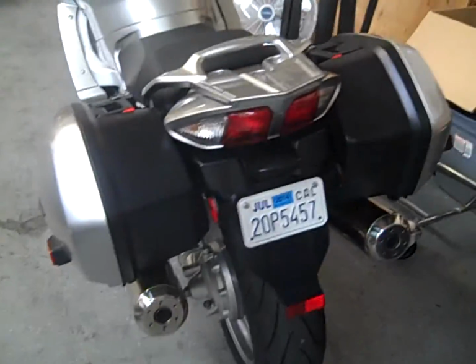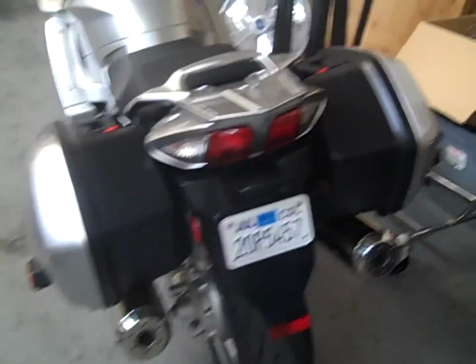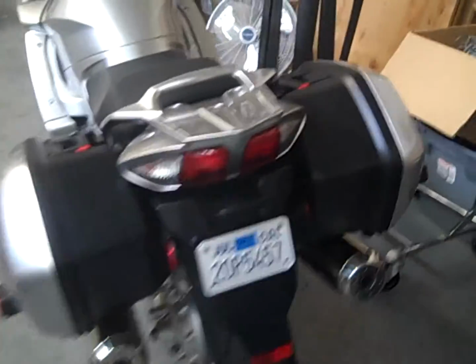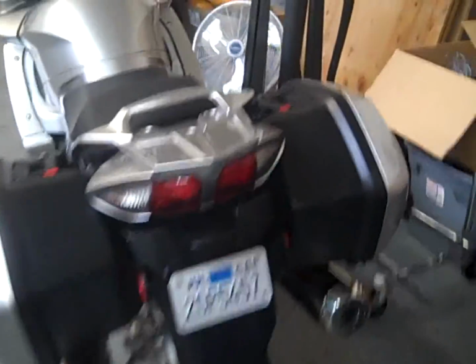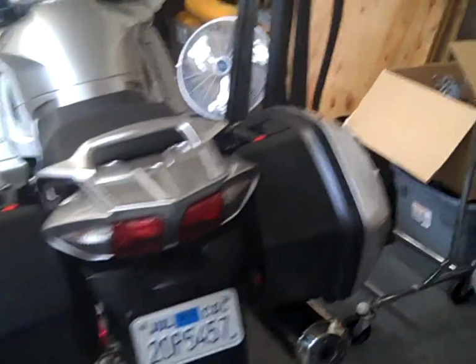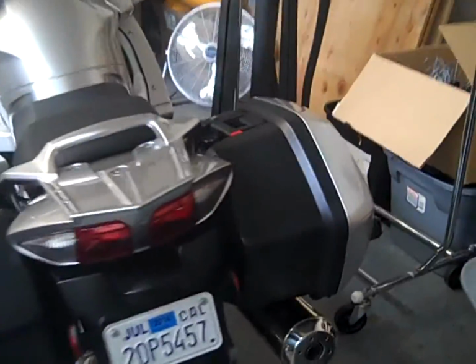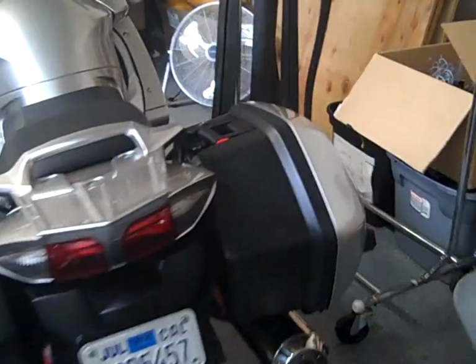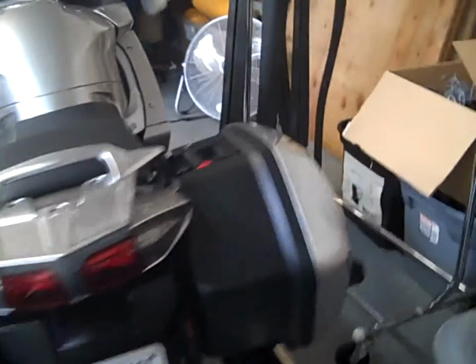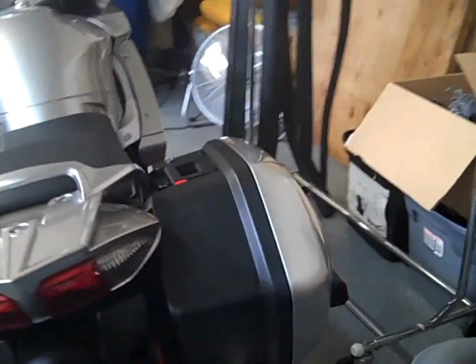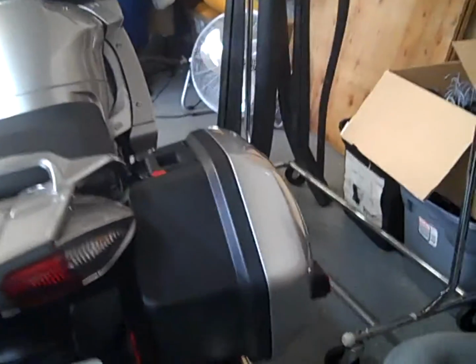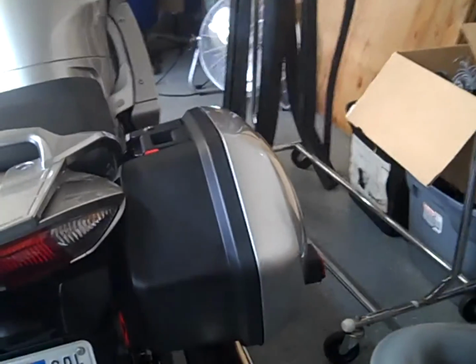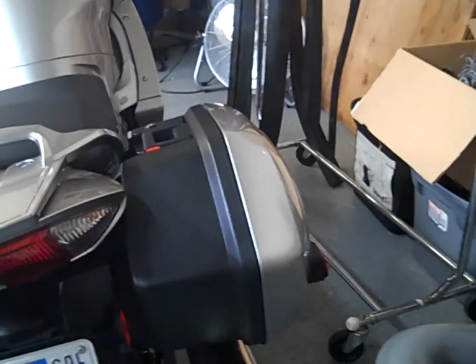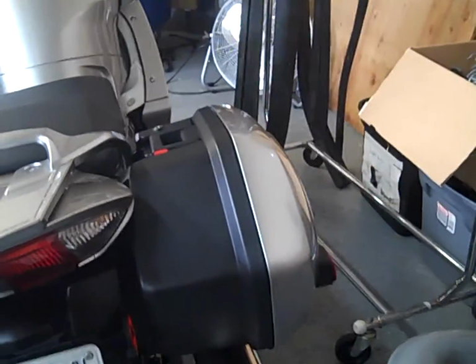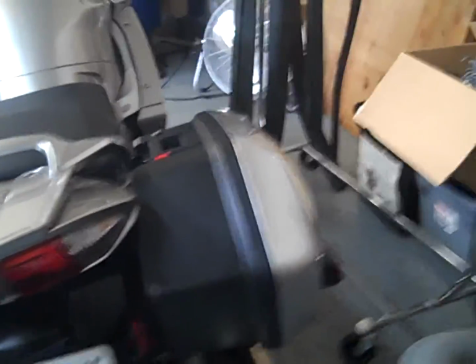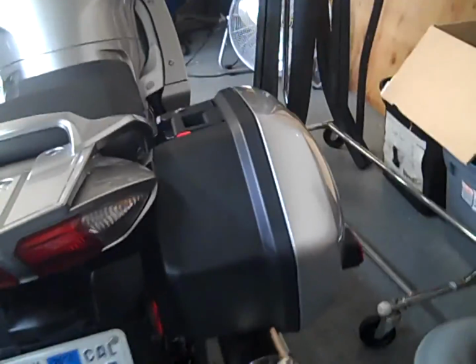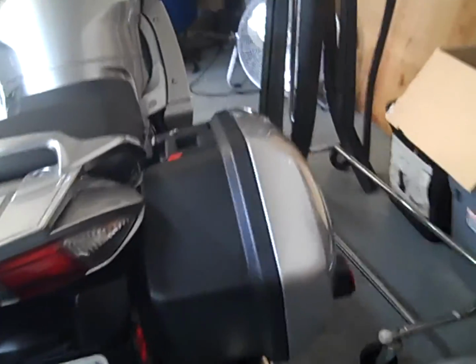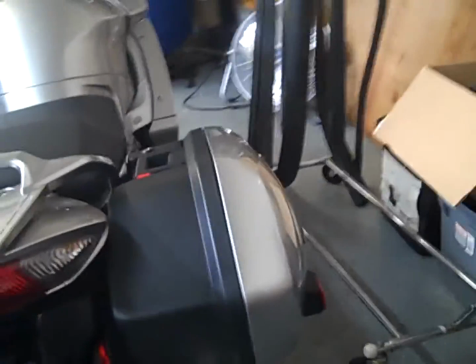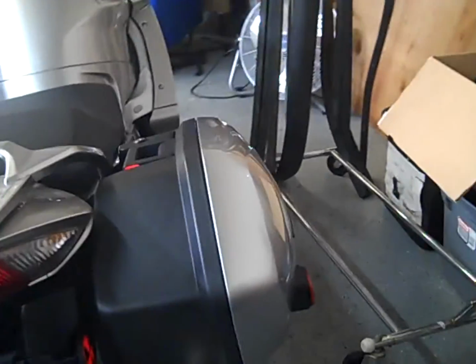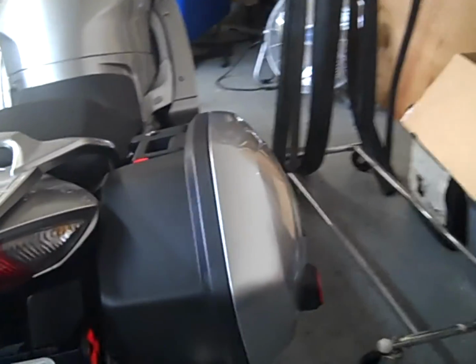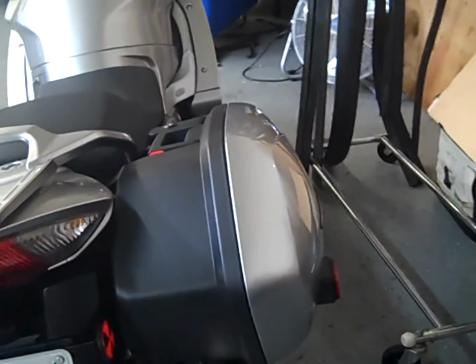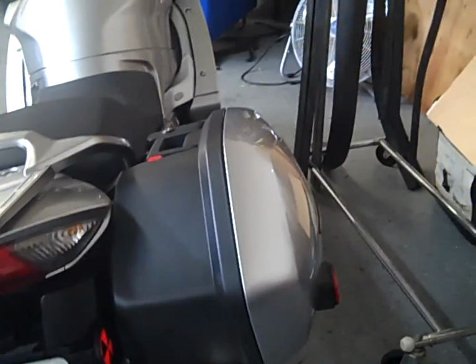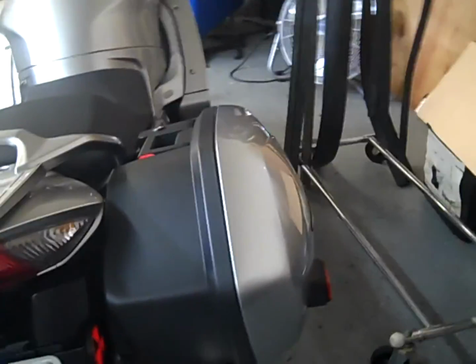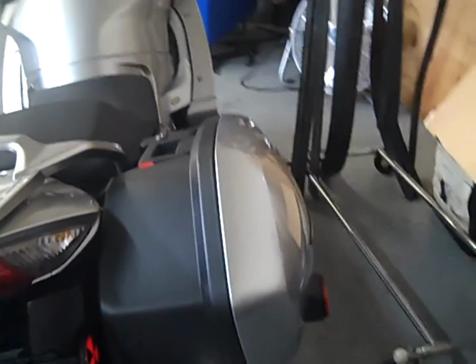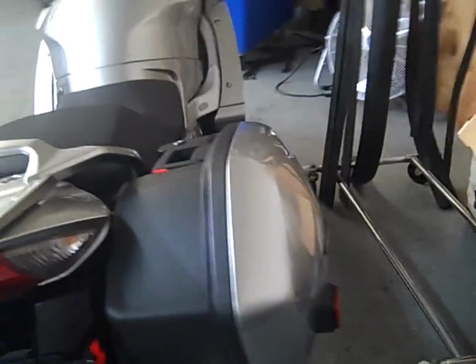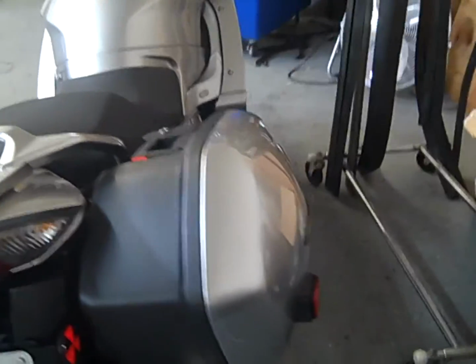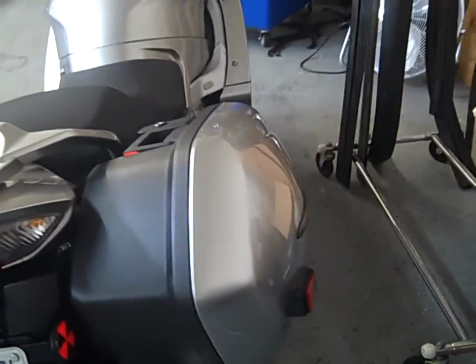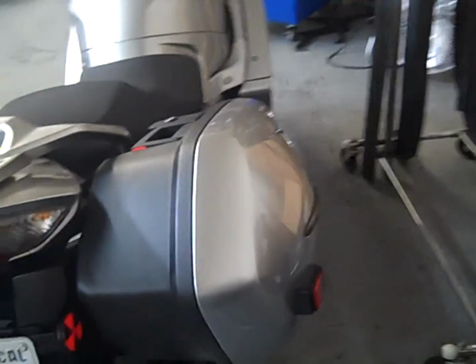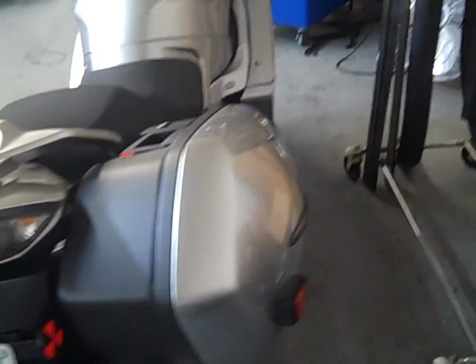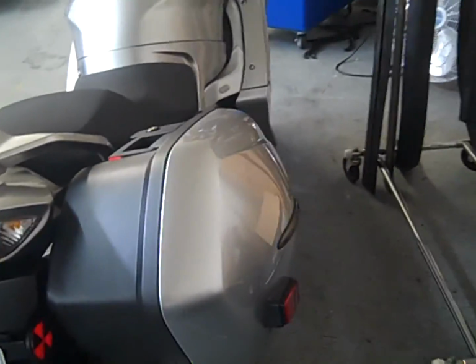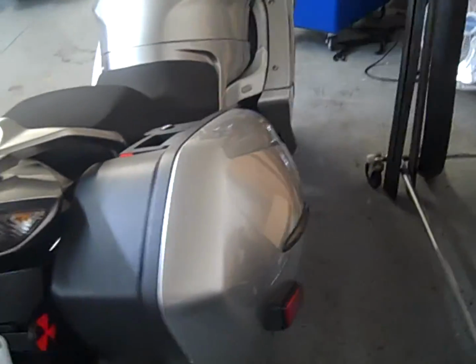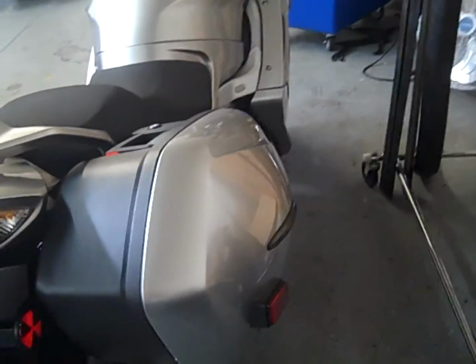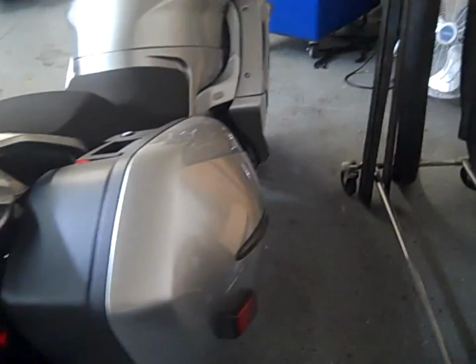Get back to us as soon as possible — this bike won't last long. It's a very popular and loved bike.